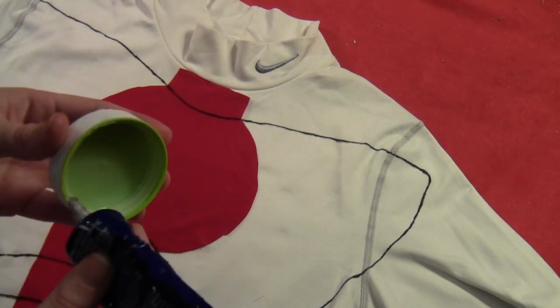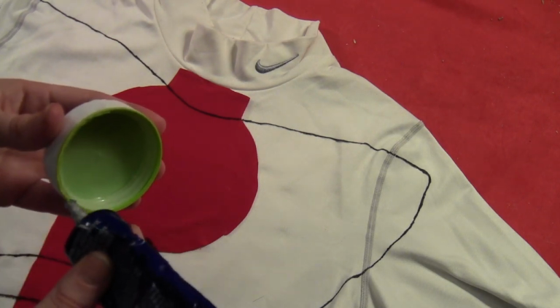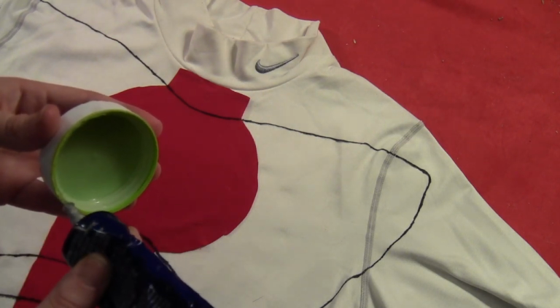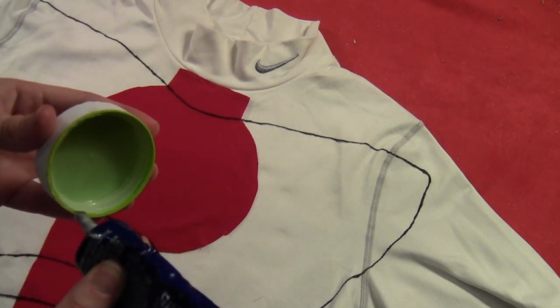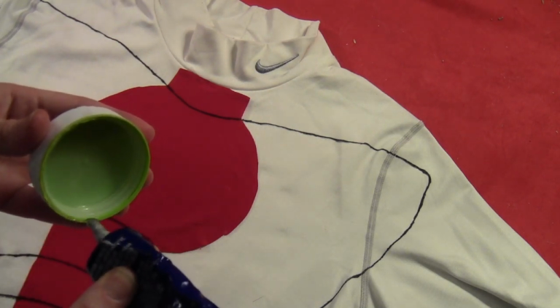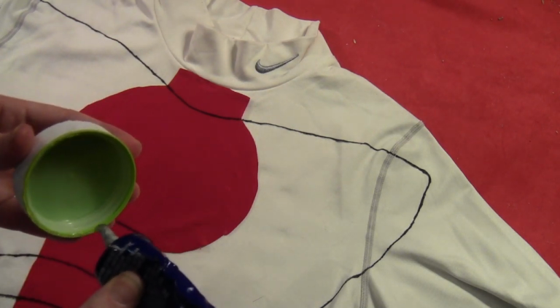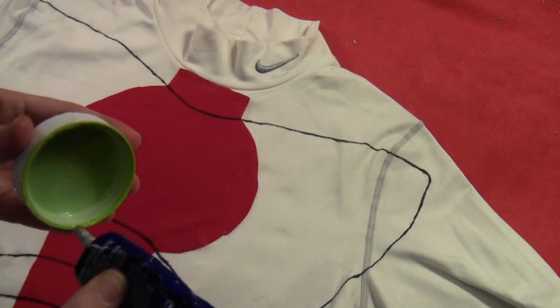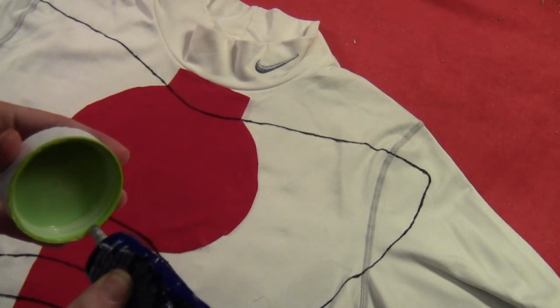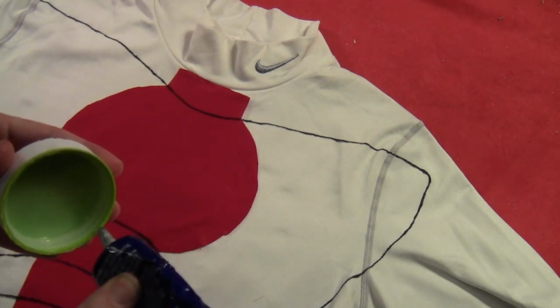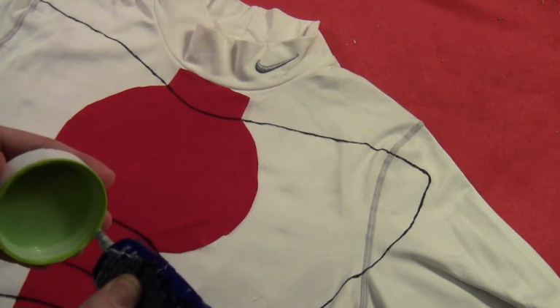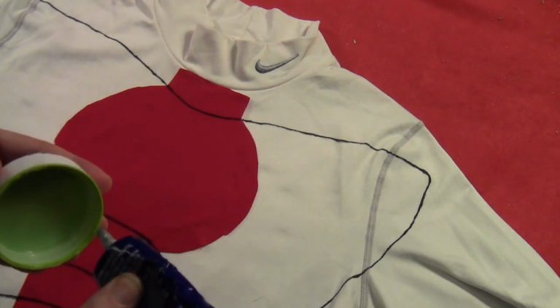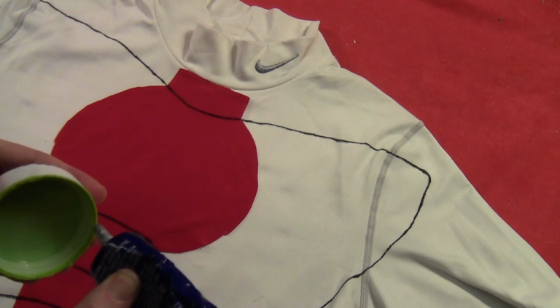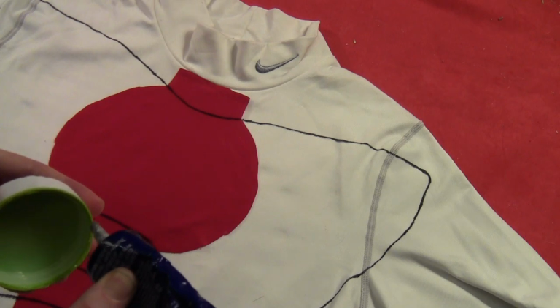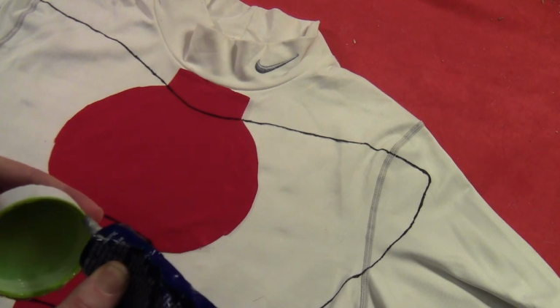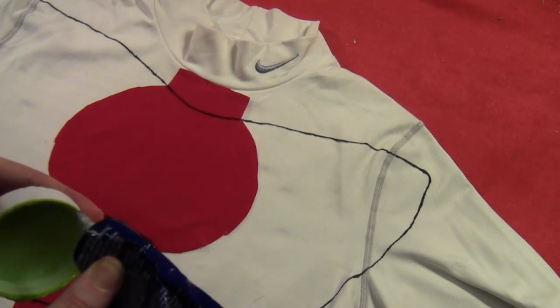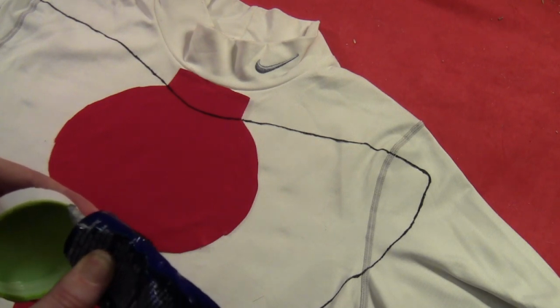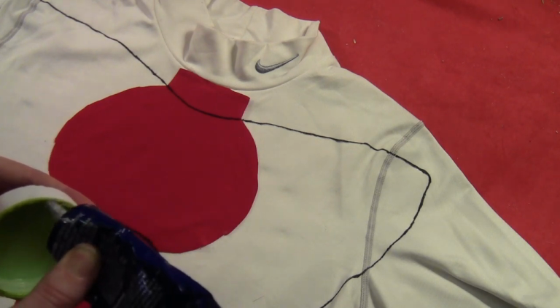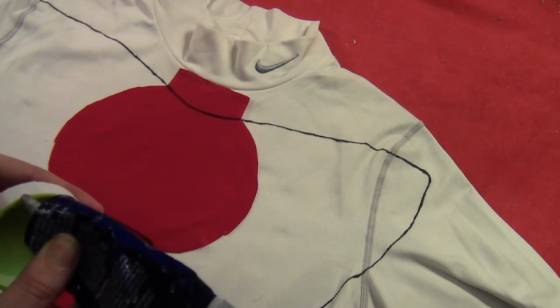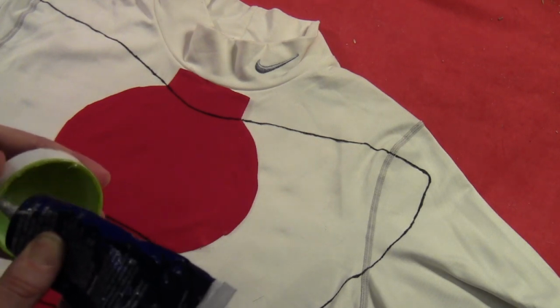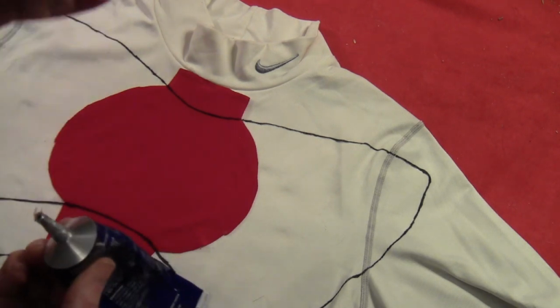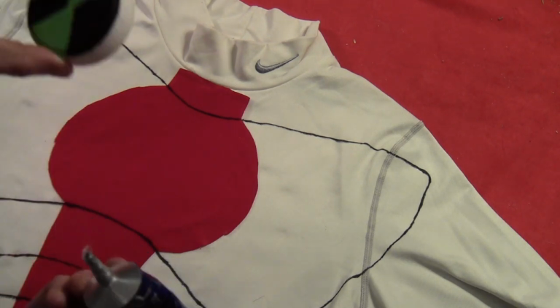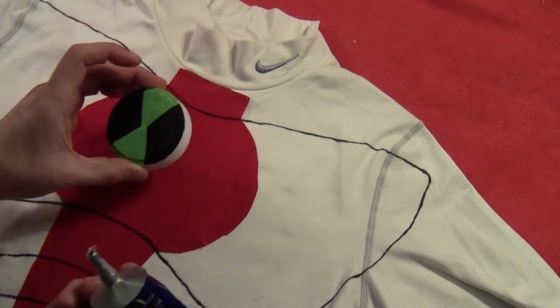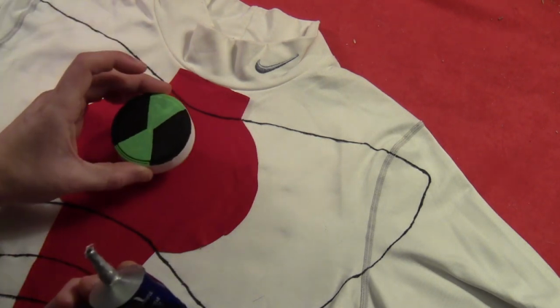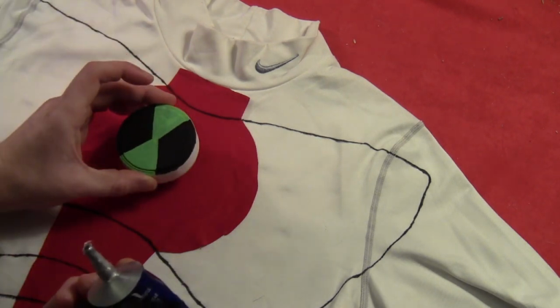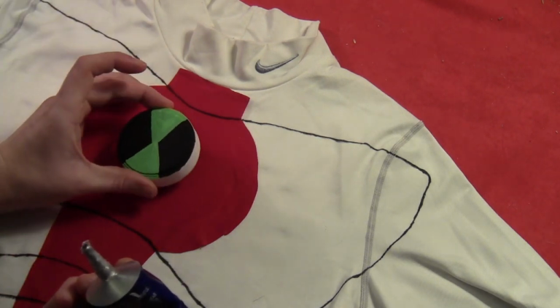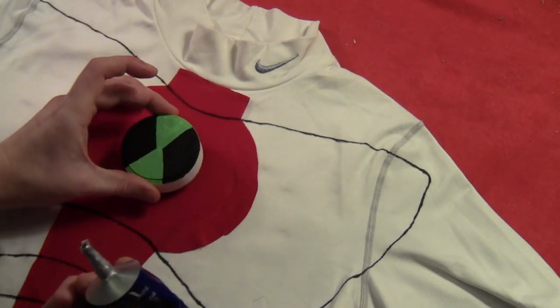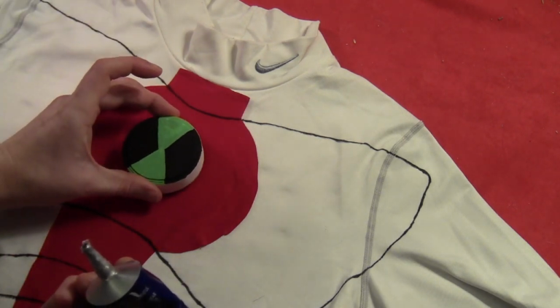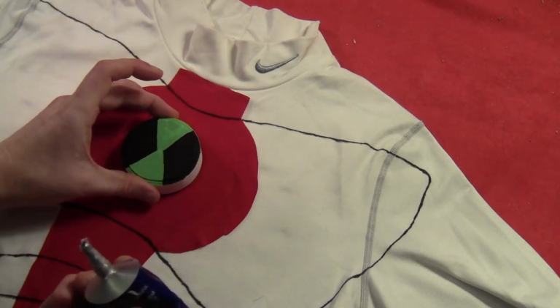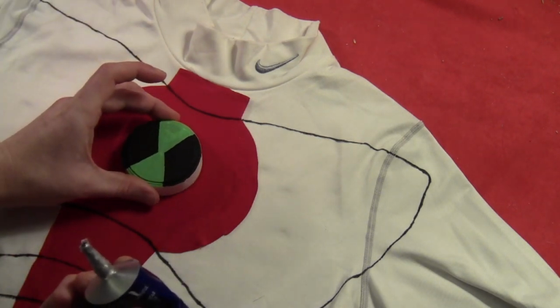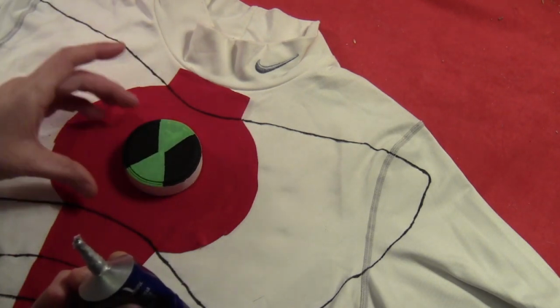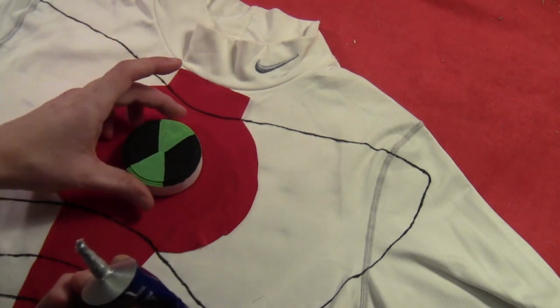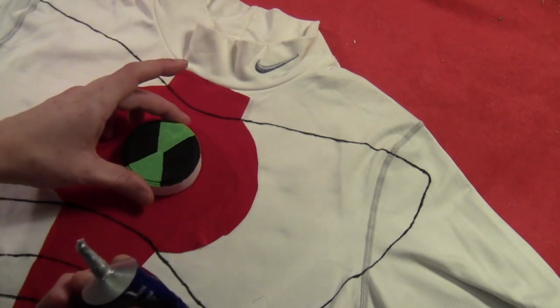So I just took a little bit of glue, ran that all the way around the bottom of that bottle cap, and just stuck that right into the center of the red spot.